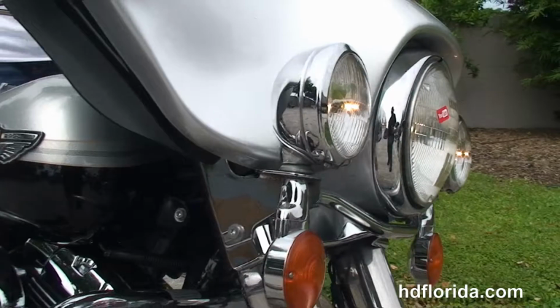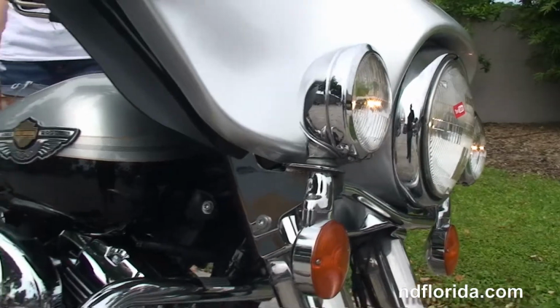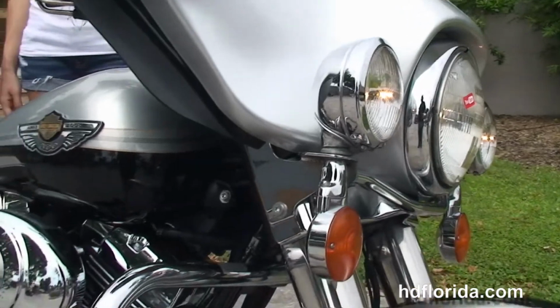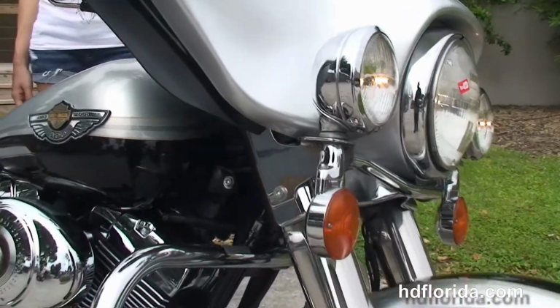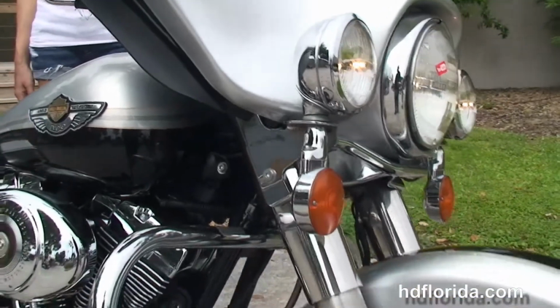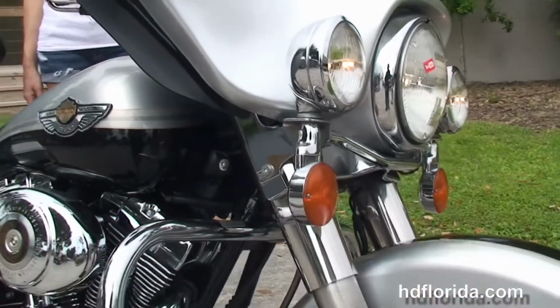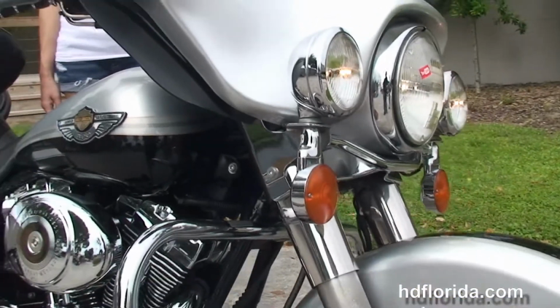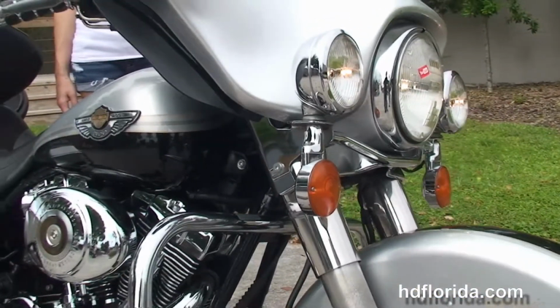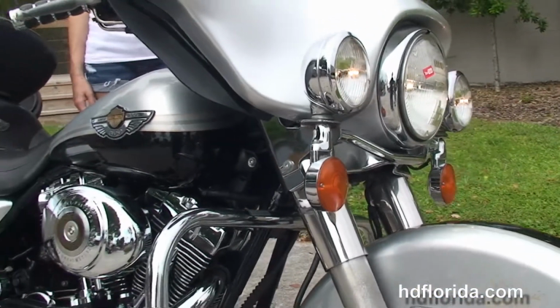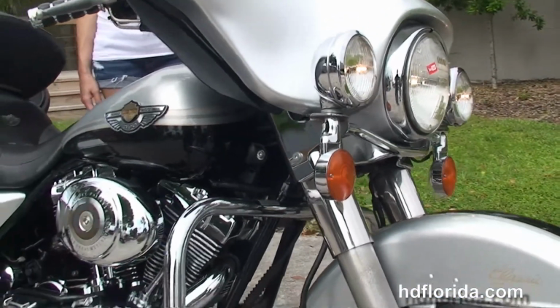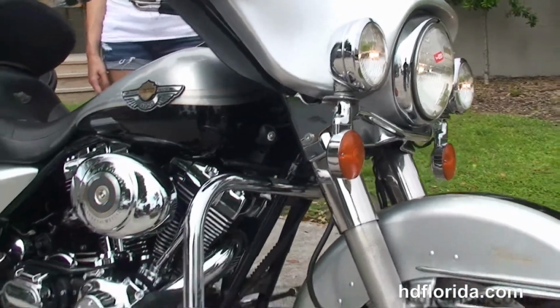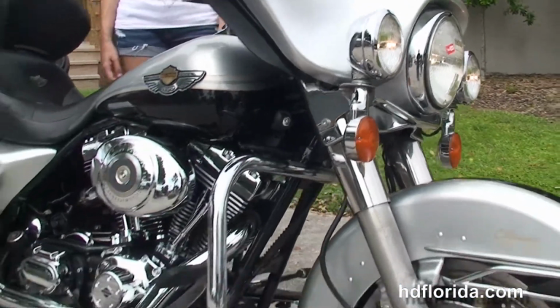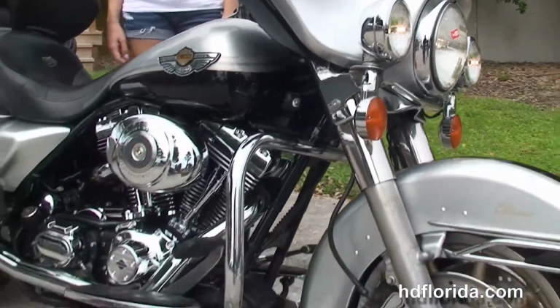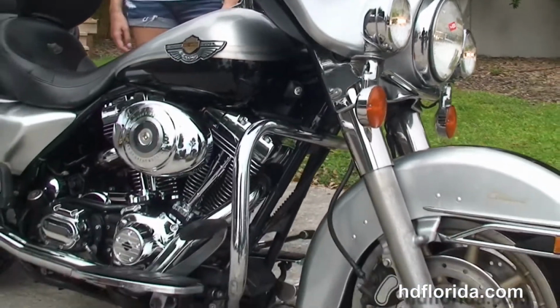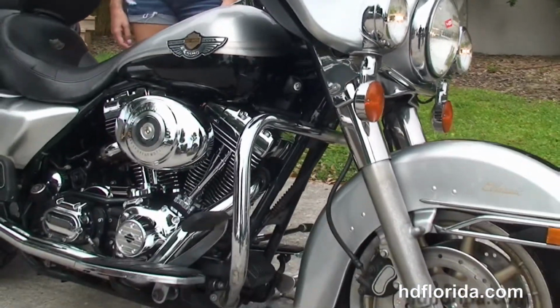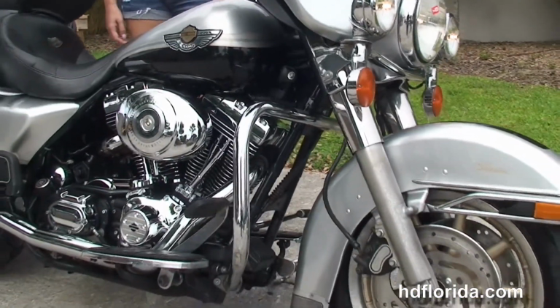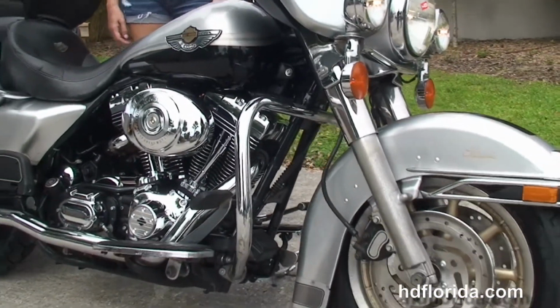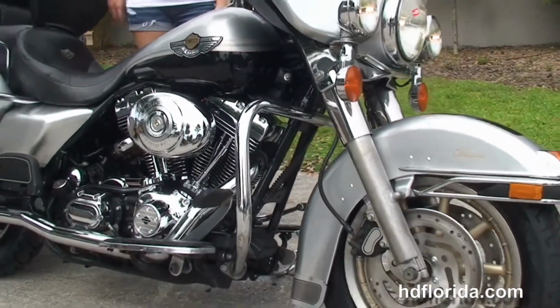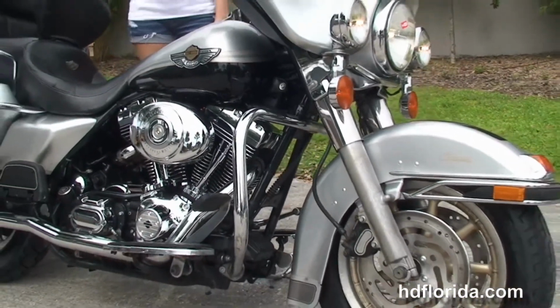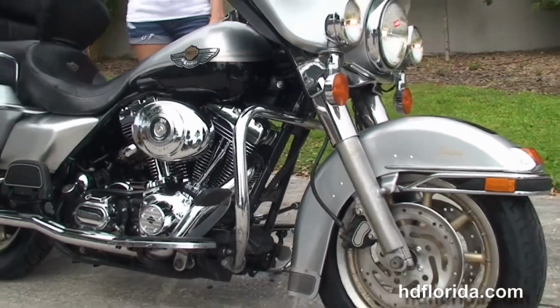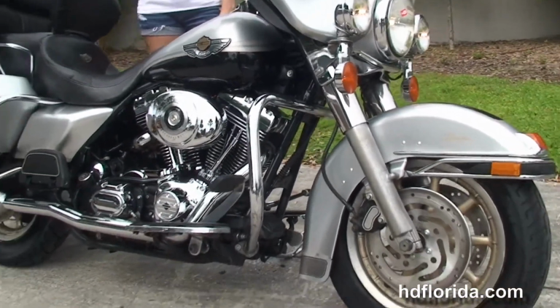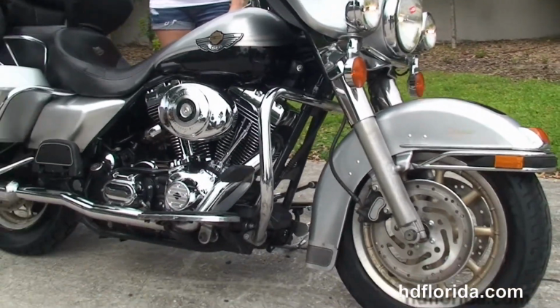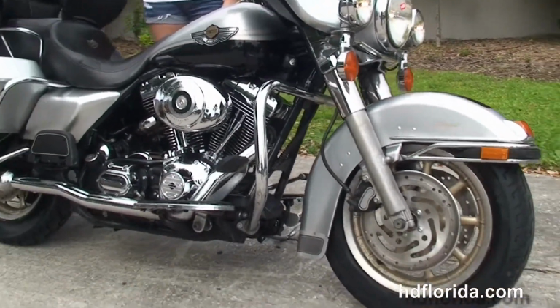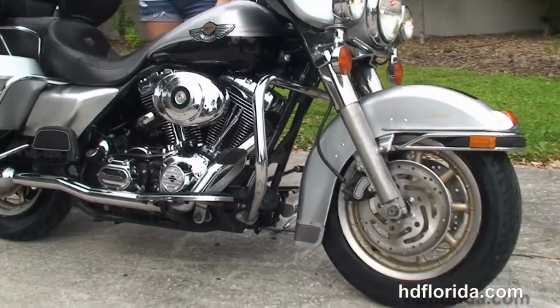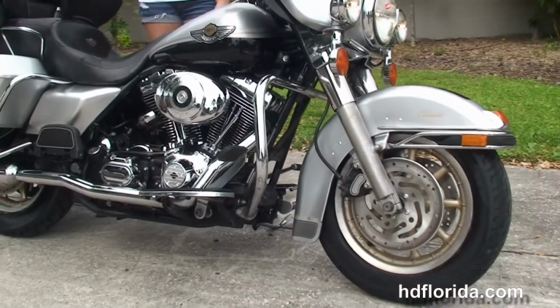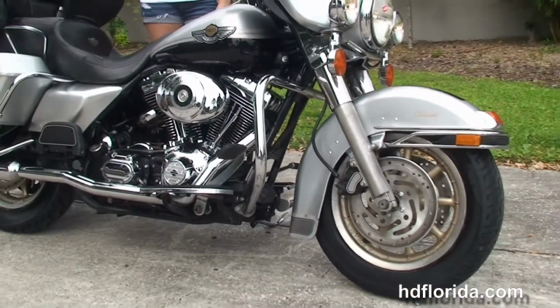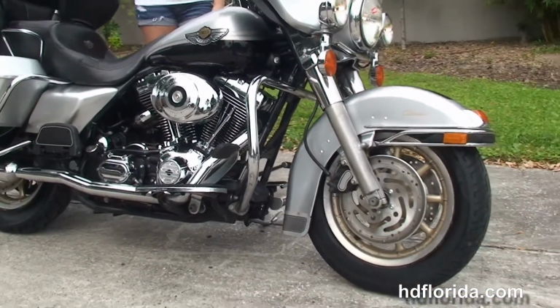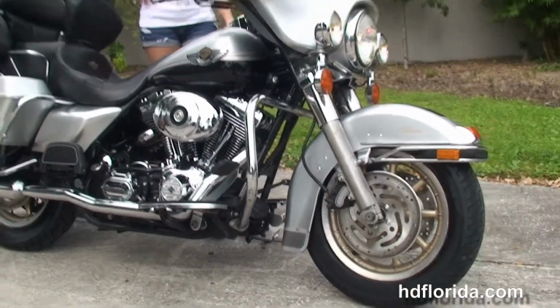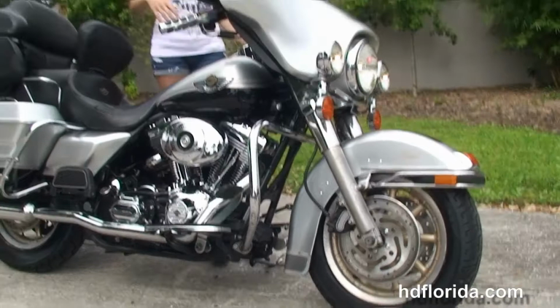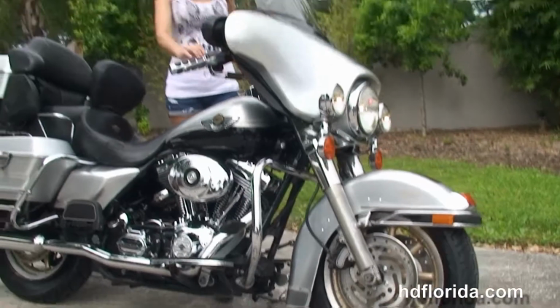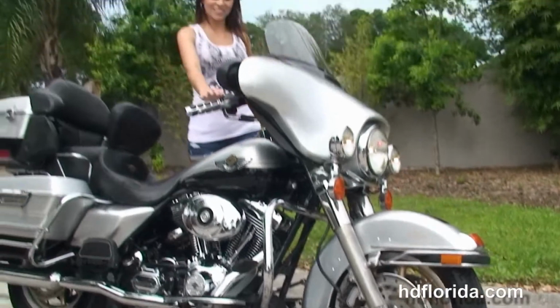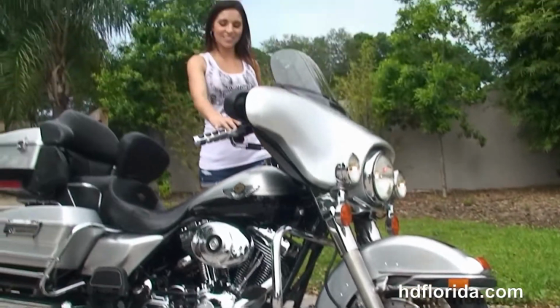We've got financing available on this used Harley-Davidson — be sure to ask about our fly-and-ride program. And Stevie's going to fire it up for us real quick.